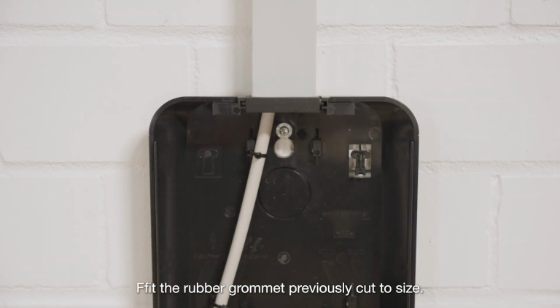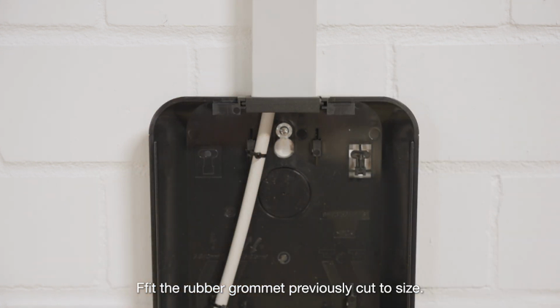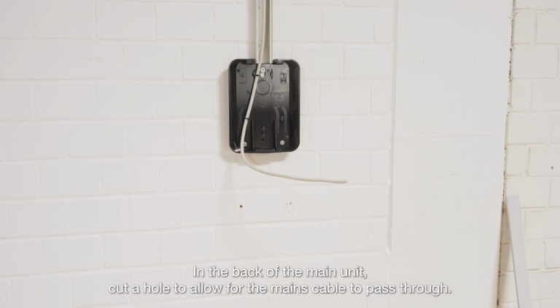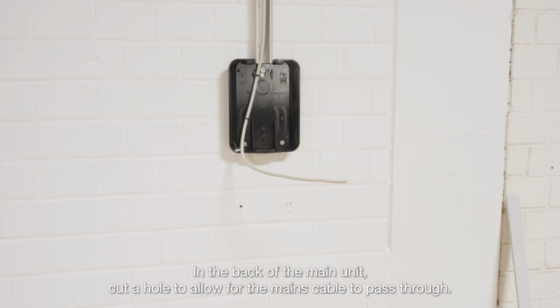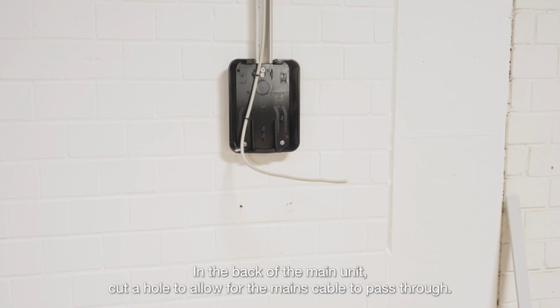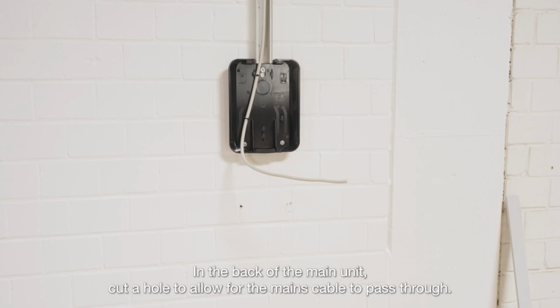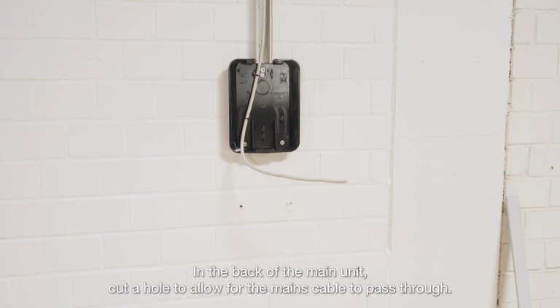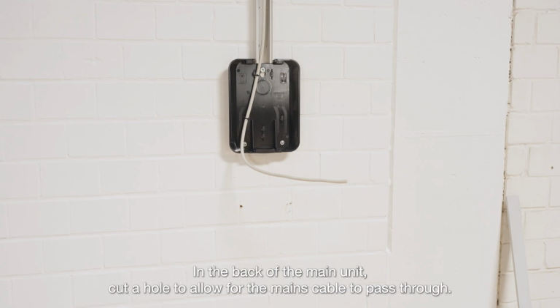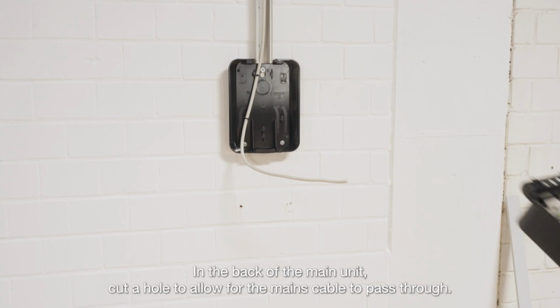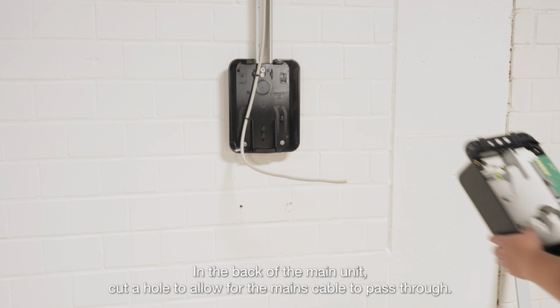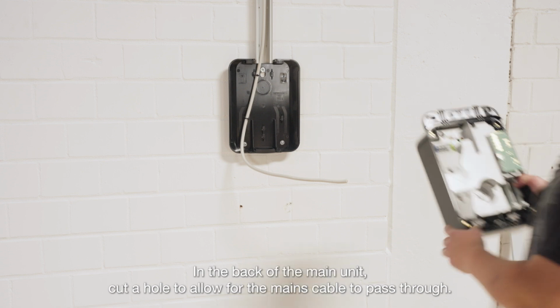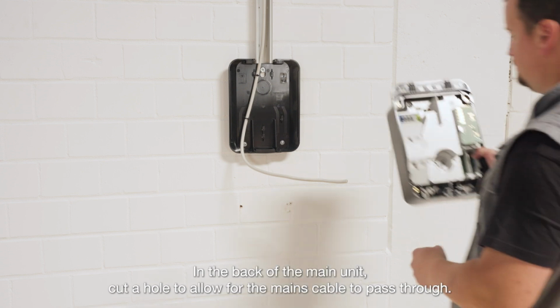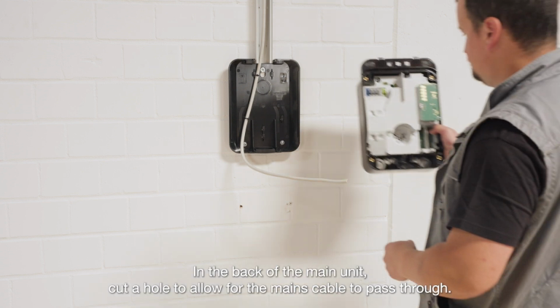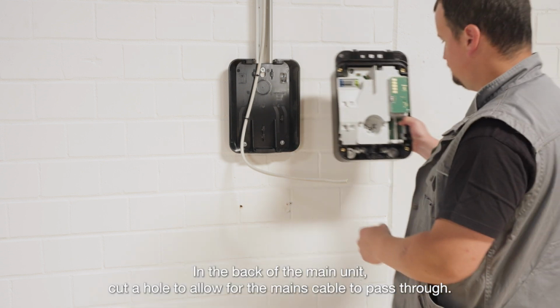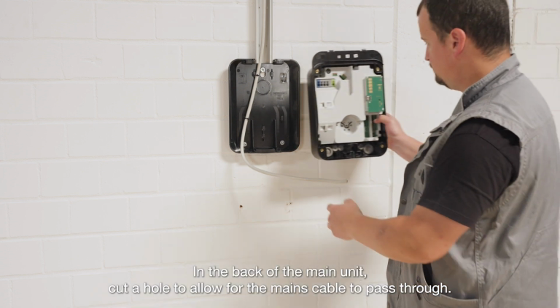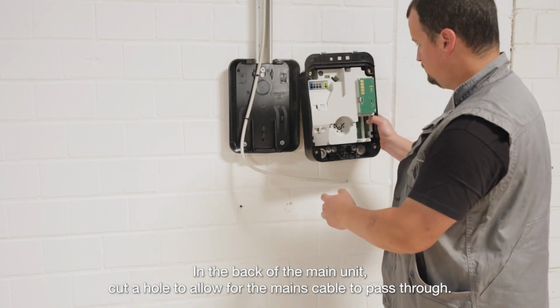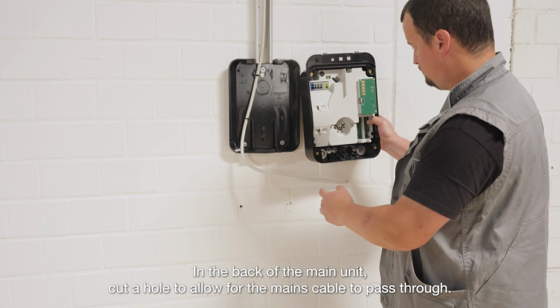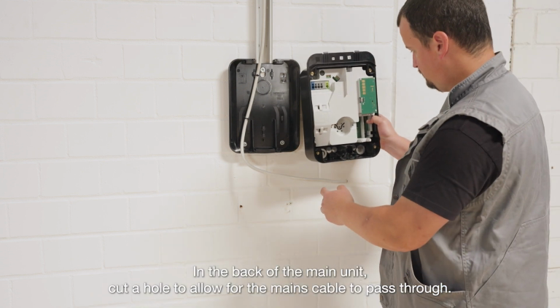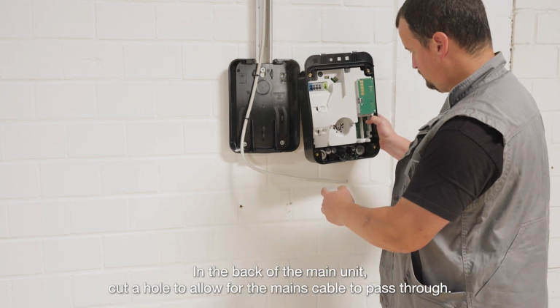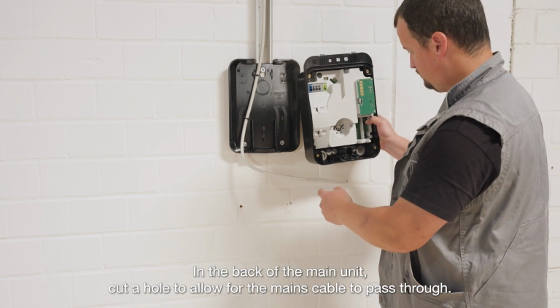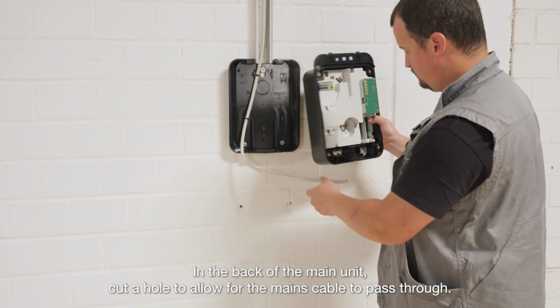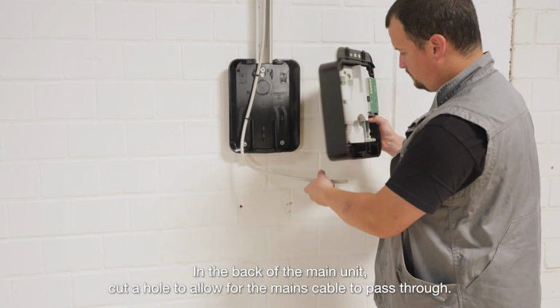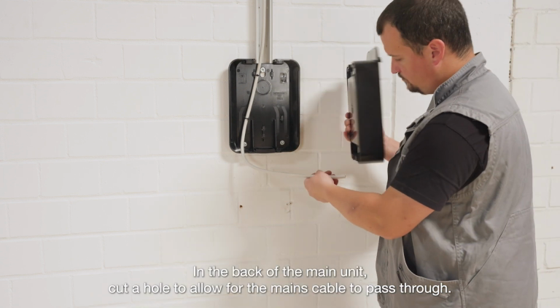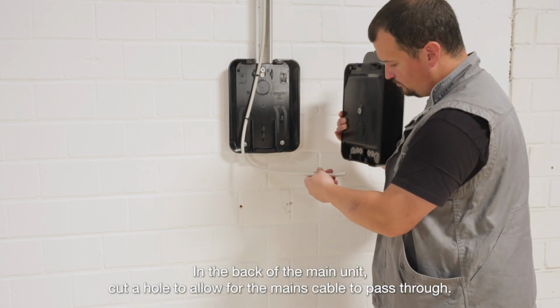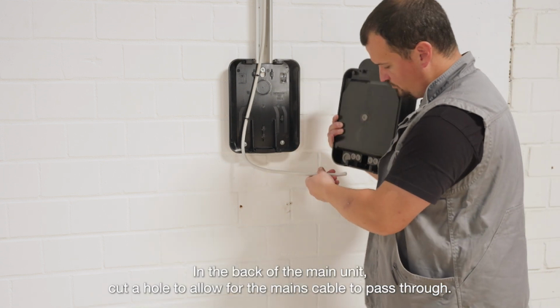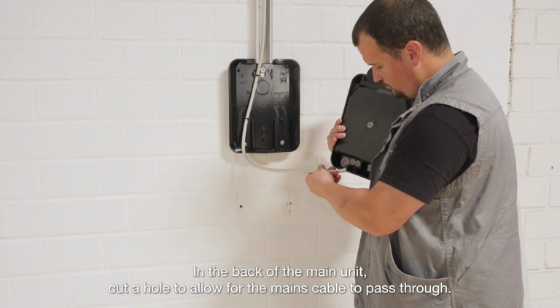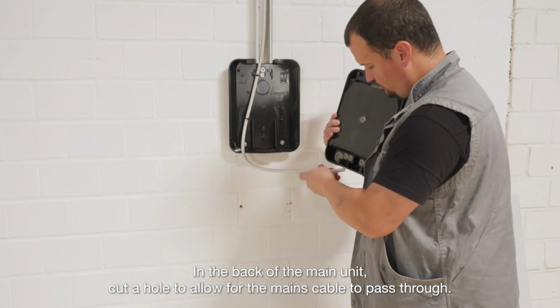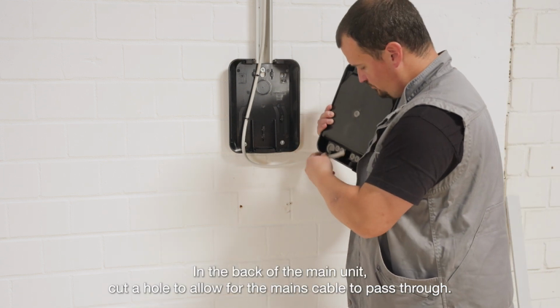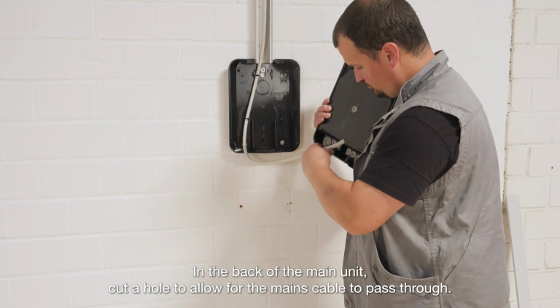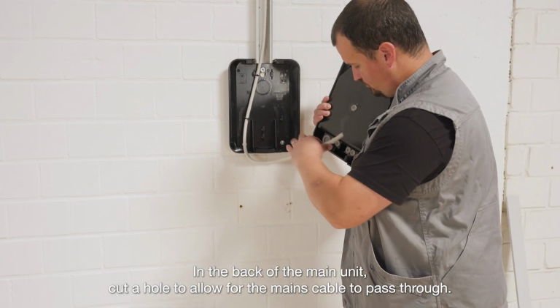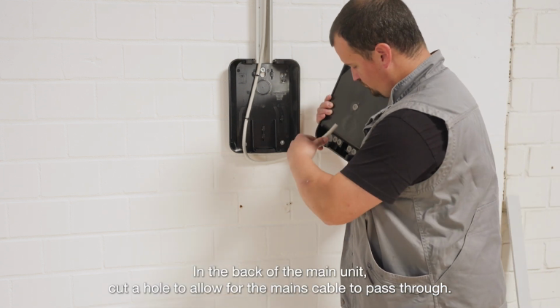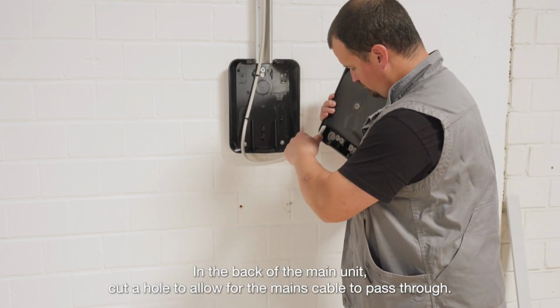In the back of the main unit, cut a hole to allow for the mains cable to pass through.